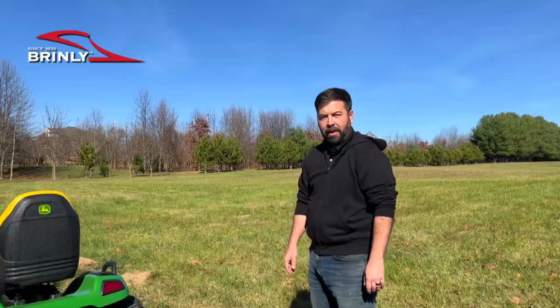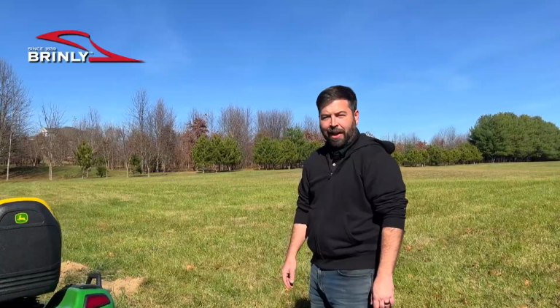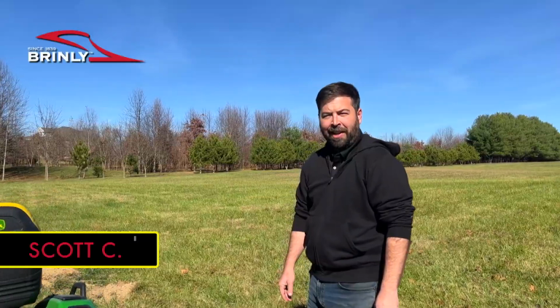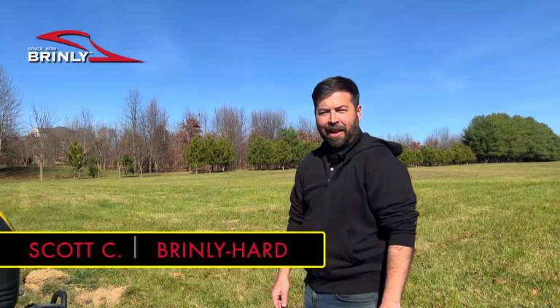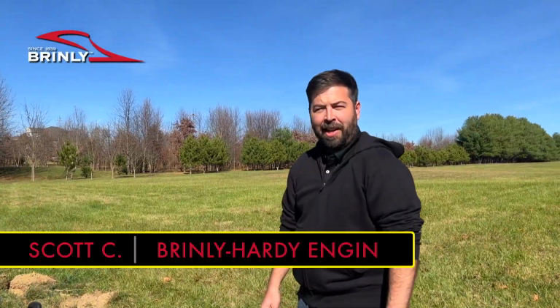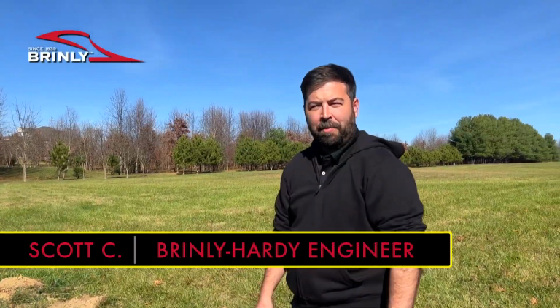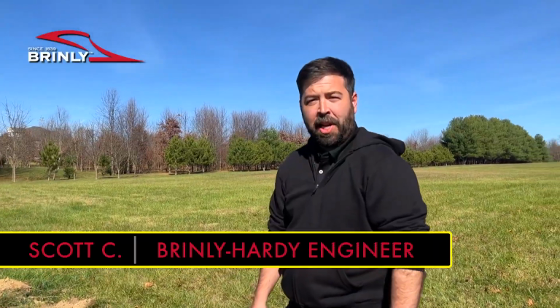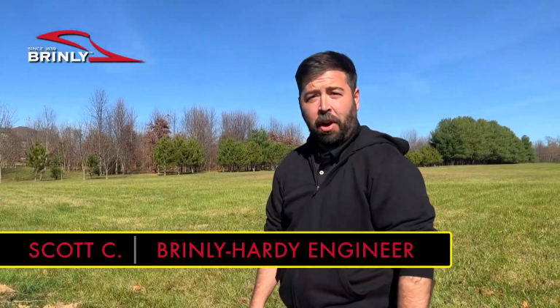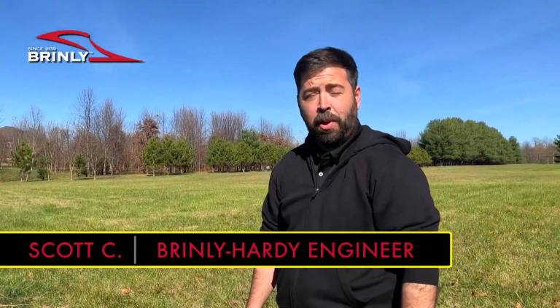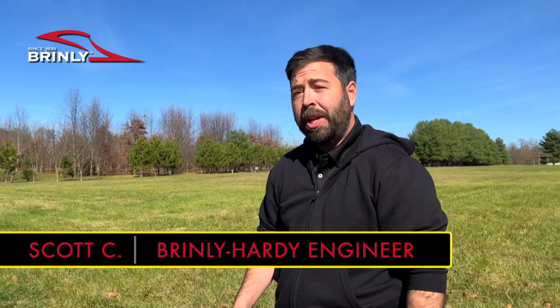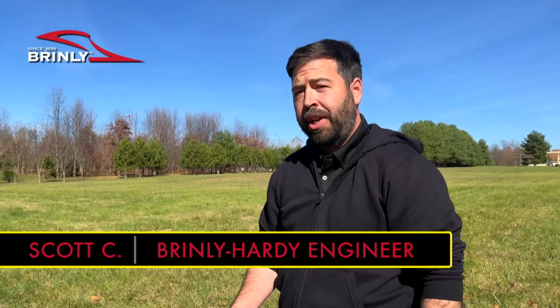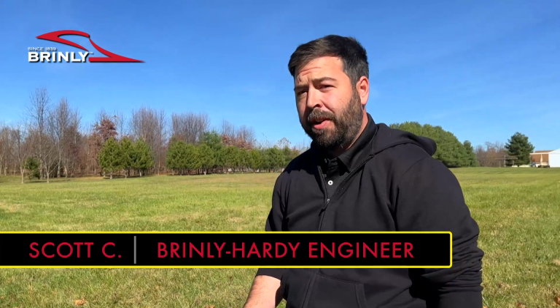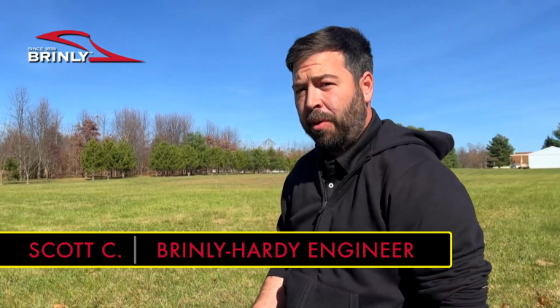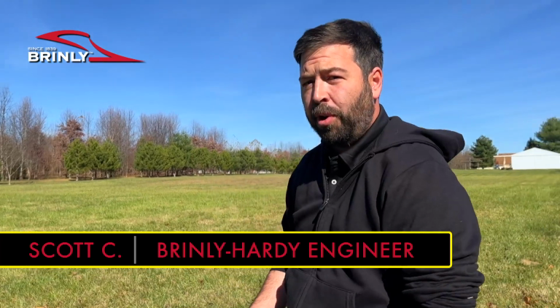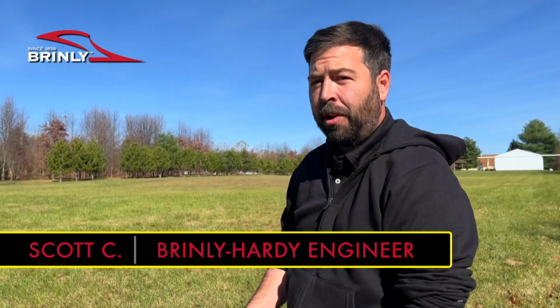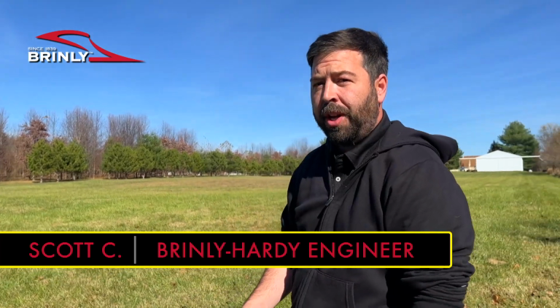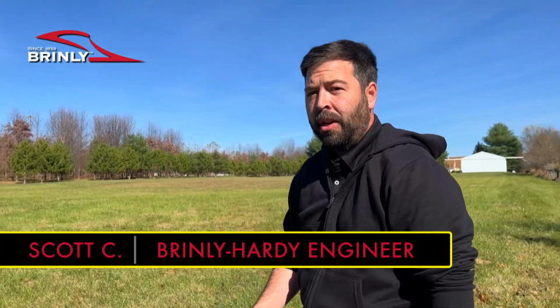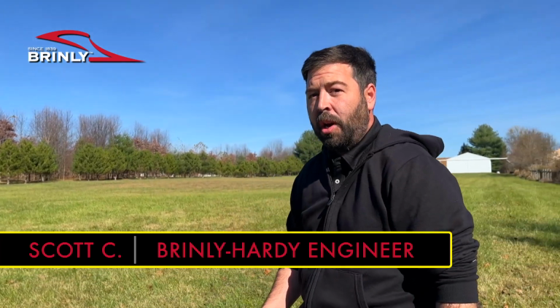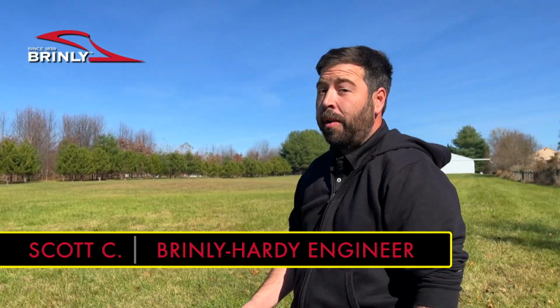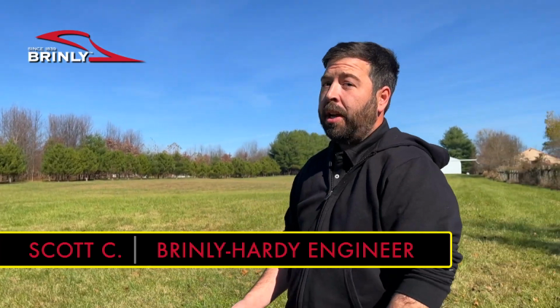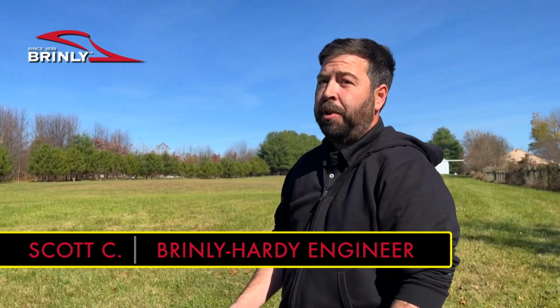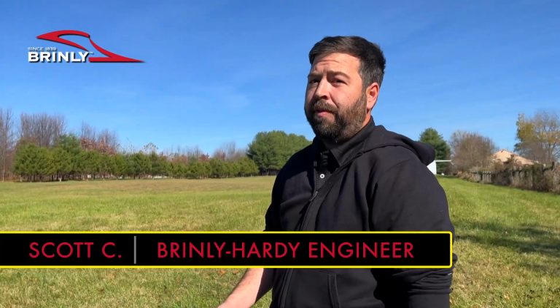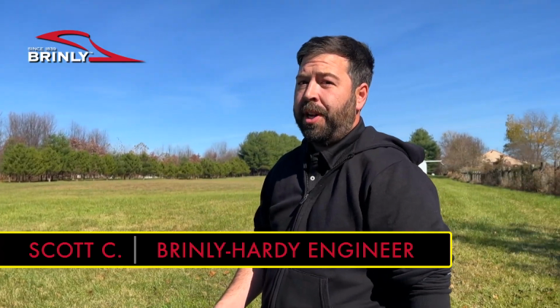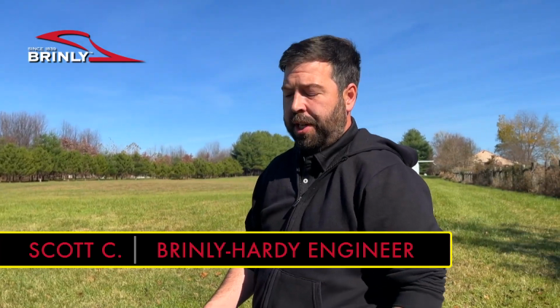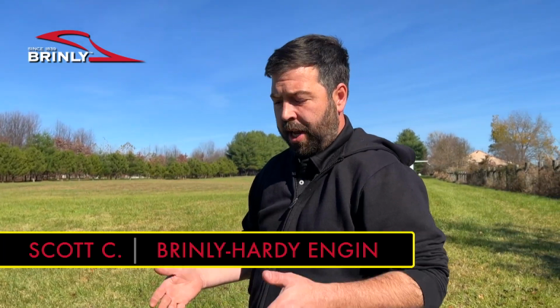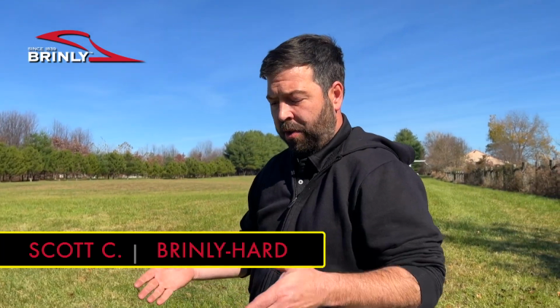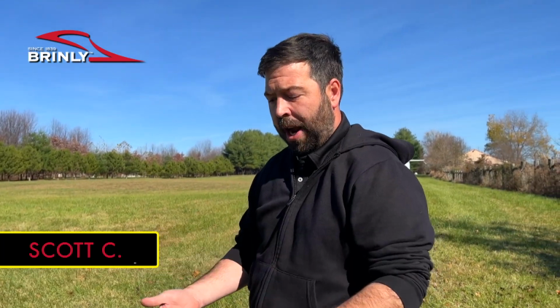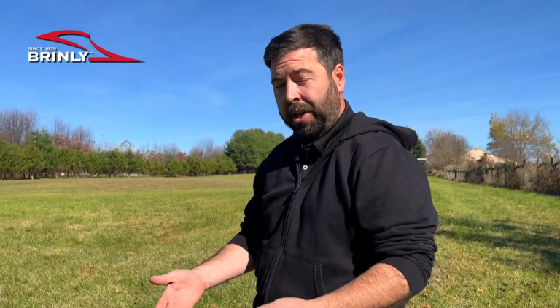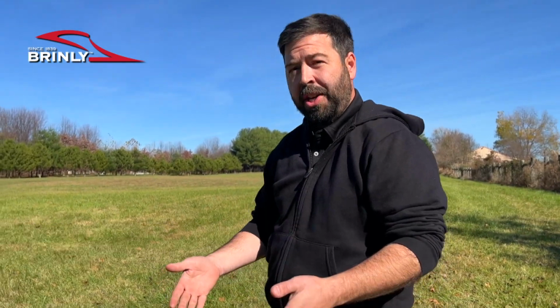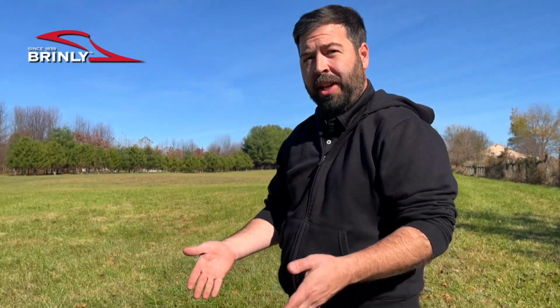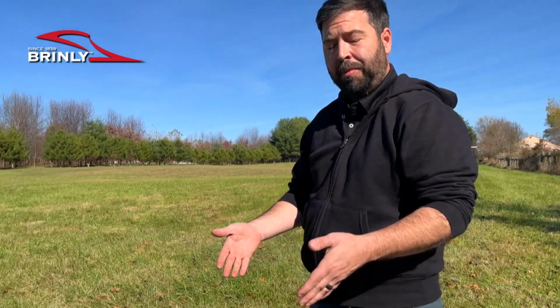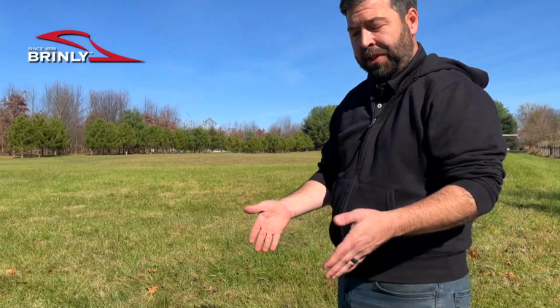Hi, I'm Scott Carpenter. I'm an engineer here with Brindley-Hardy, where we make a few different ground engaging implements.